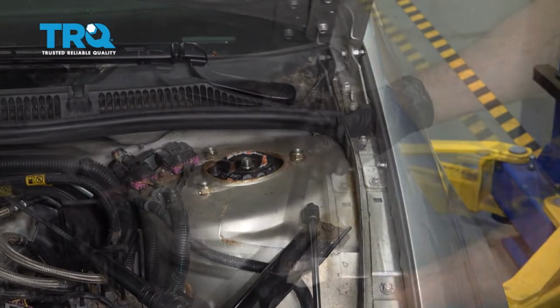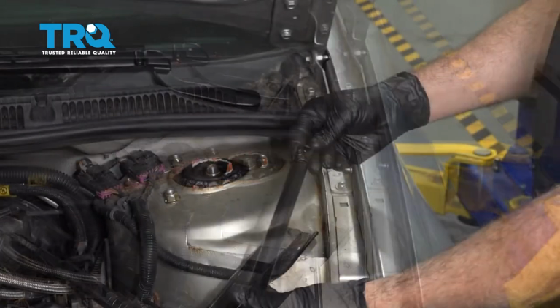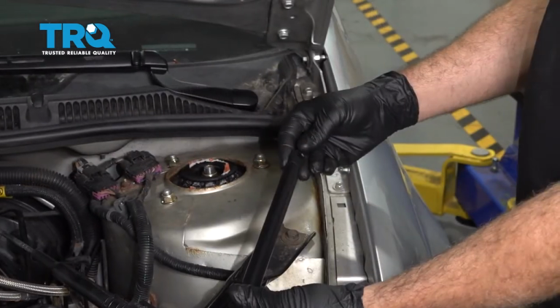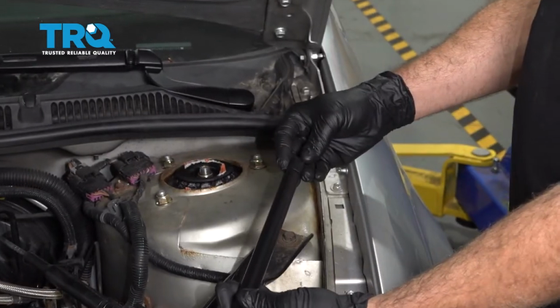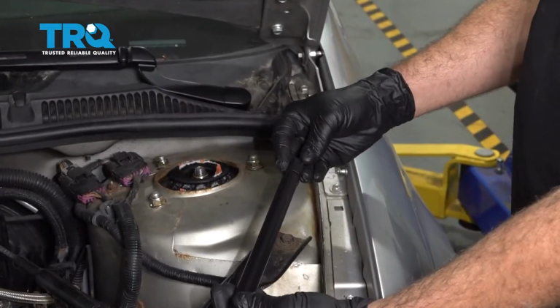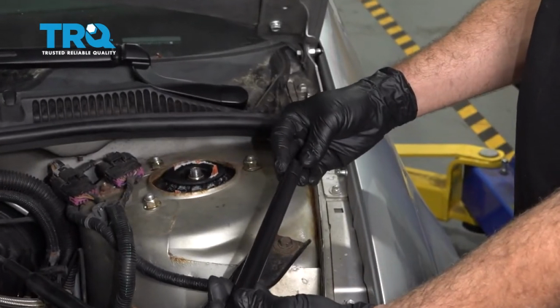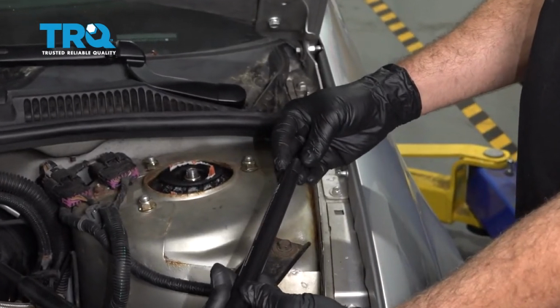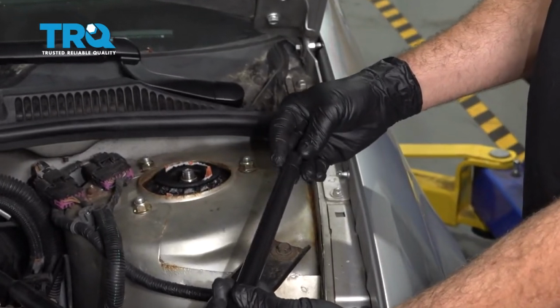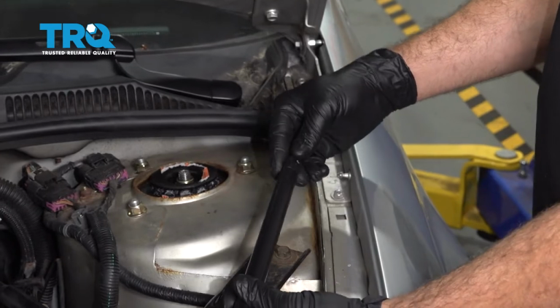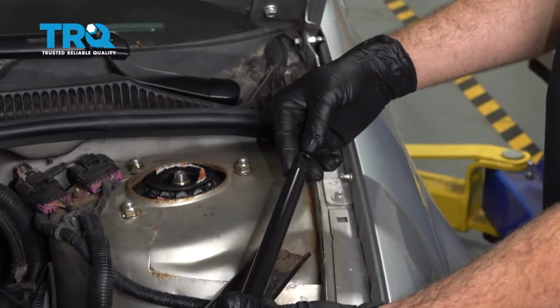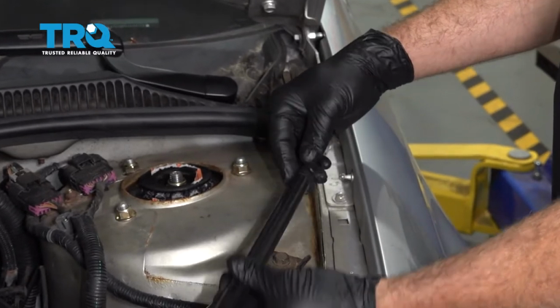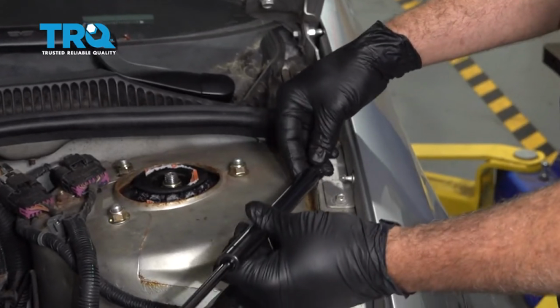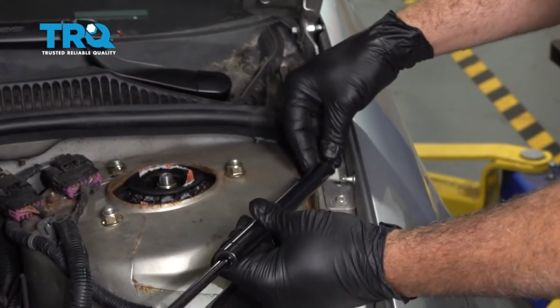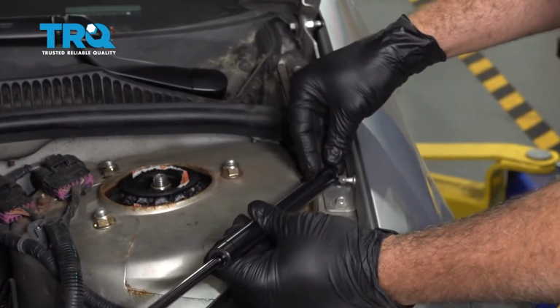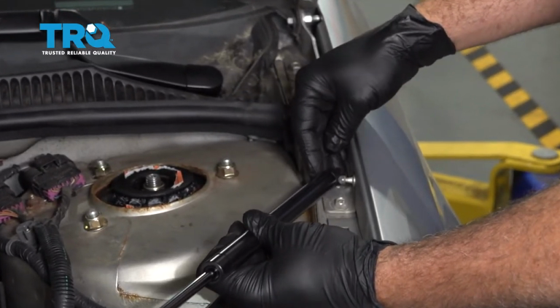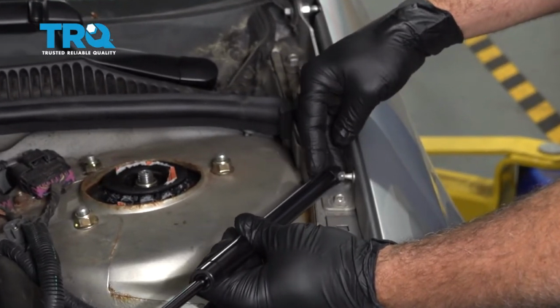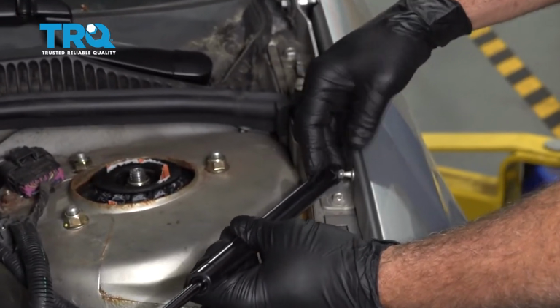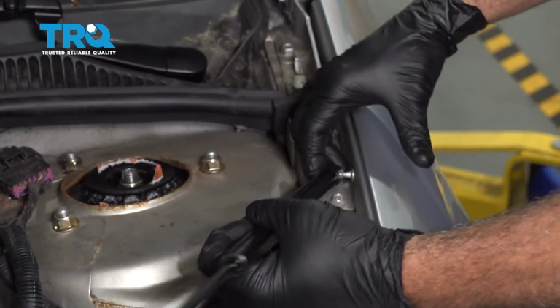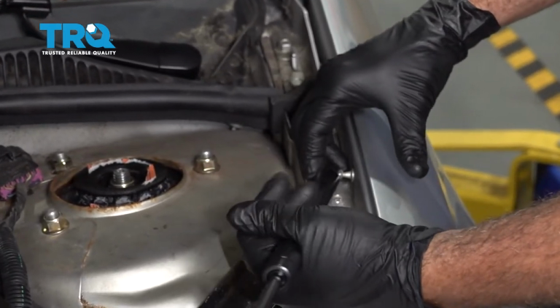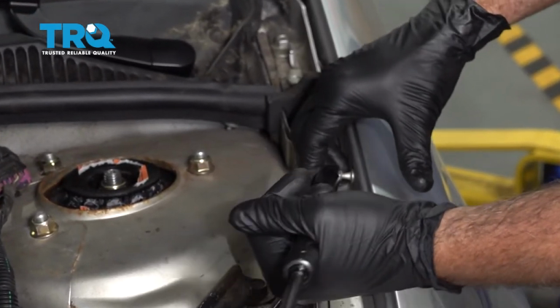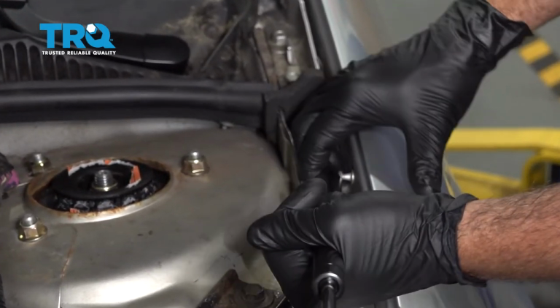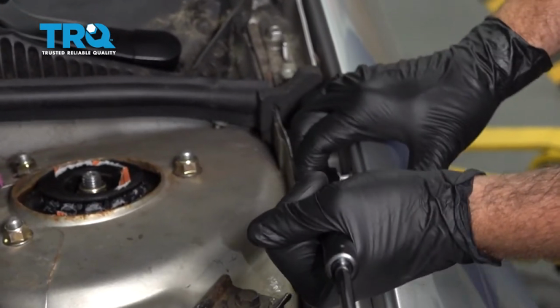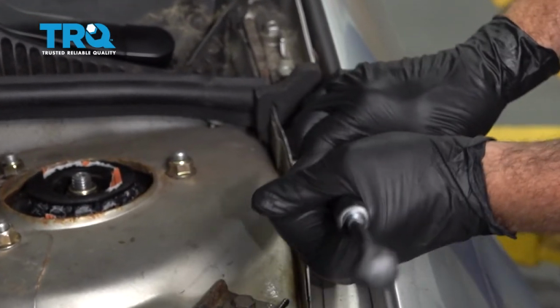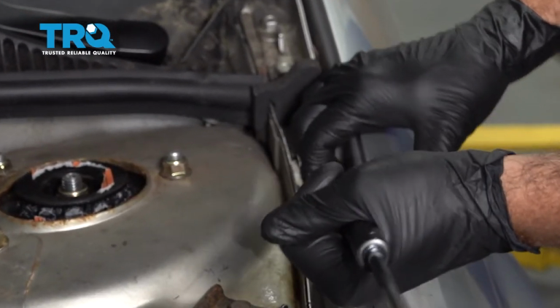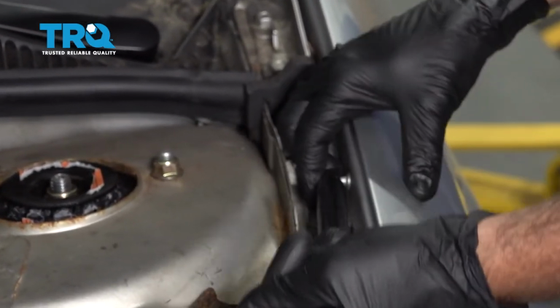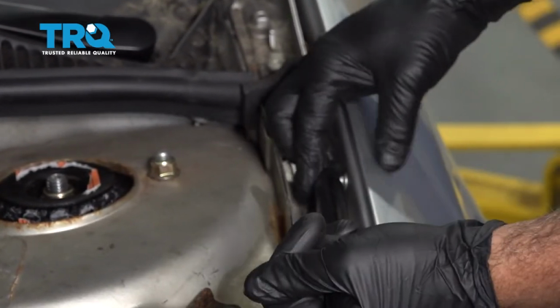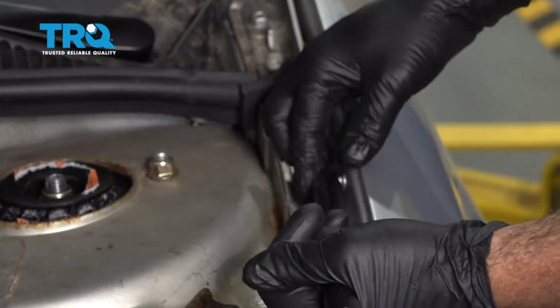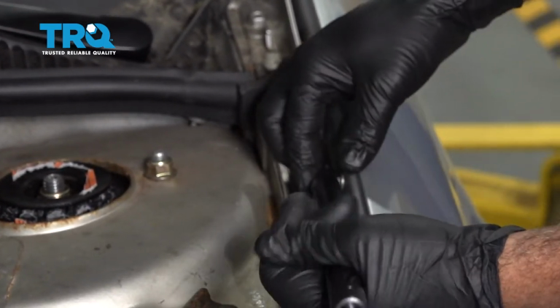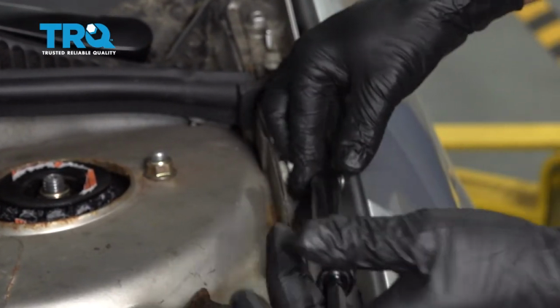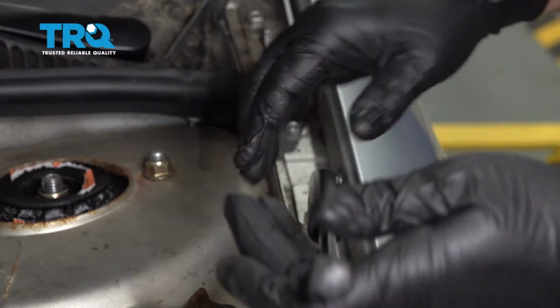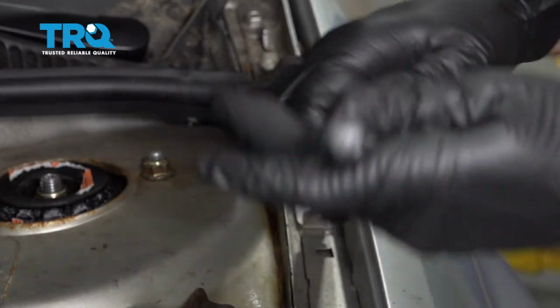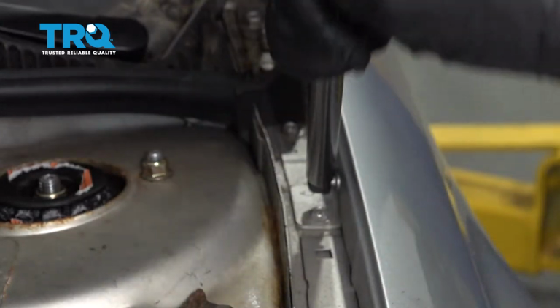Take your new prop rod, line that up, and push that on. You'll hear that snap into place.